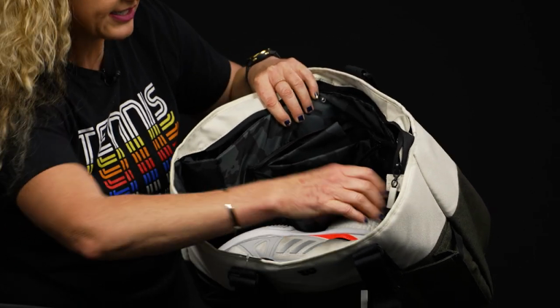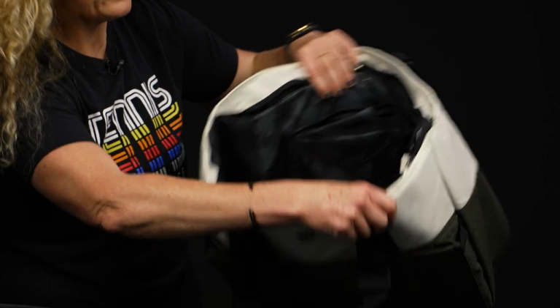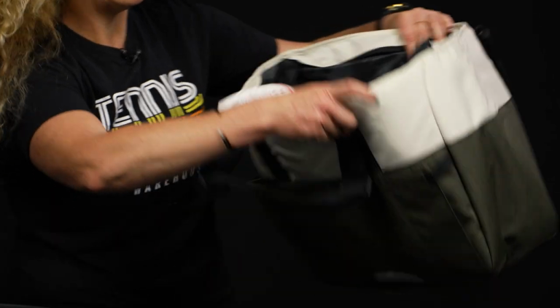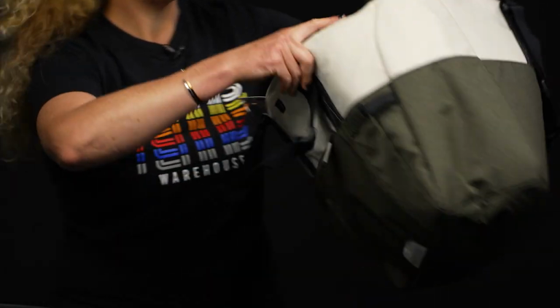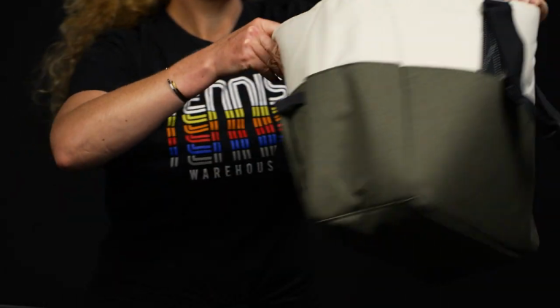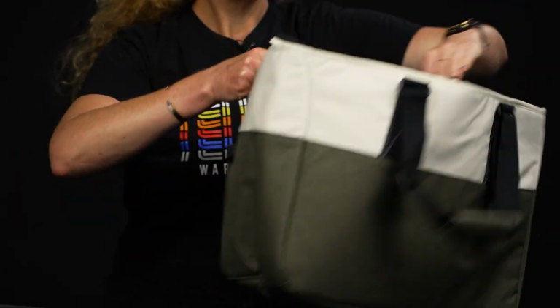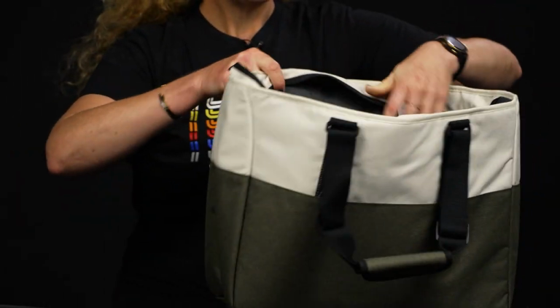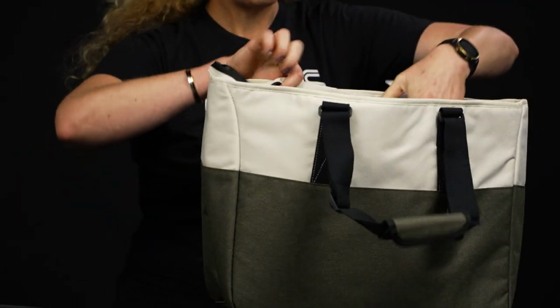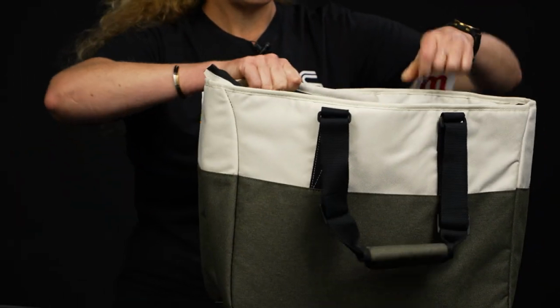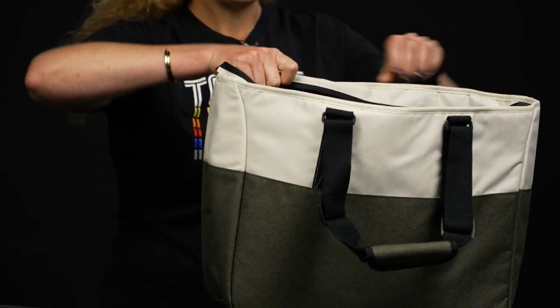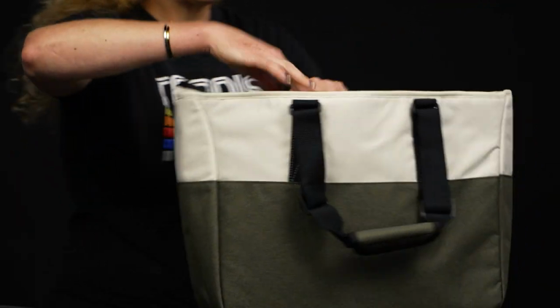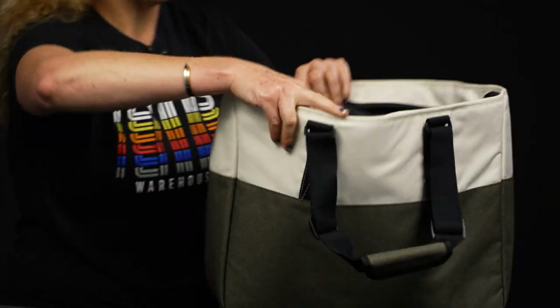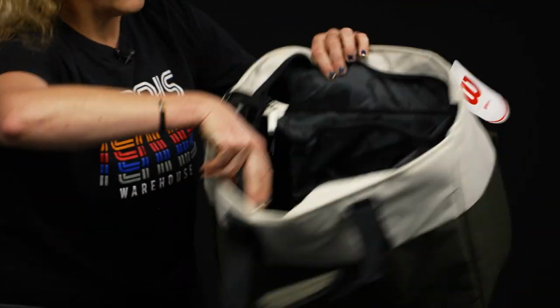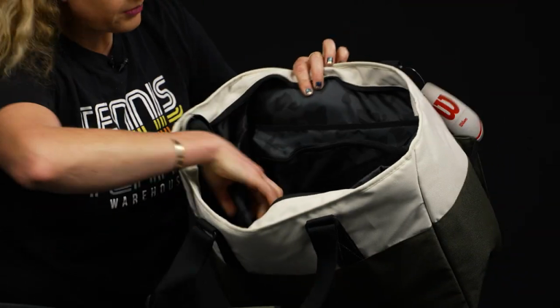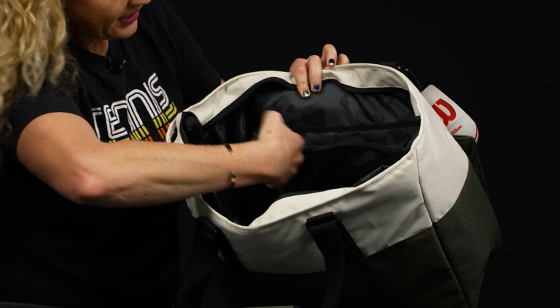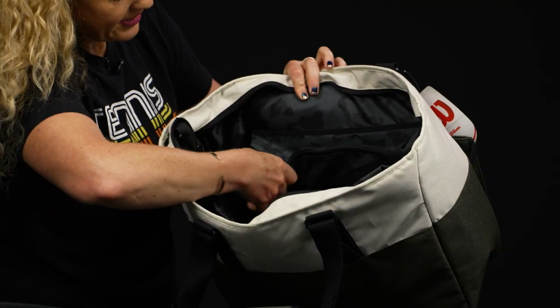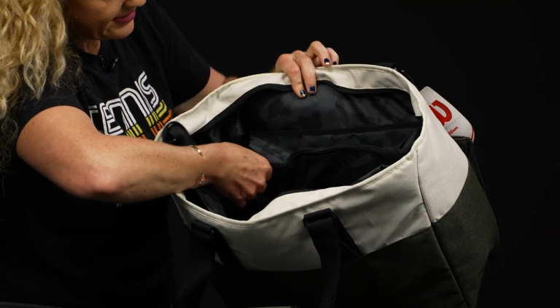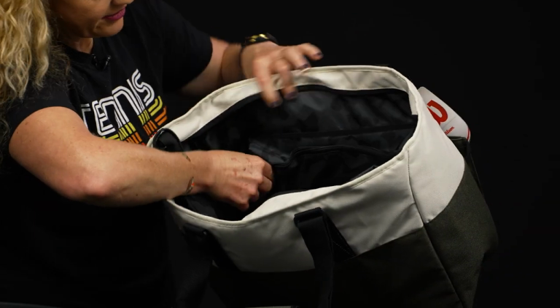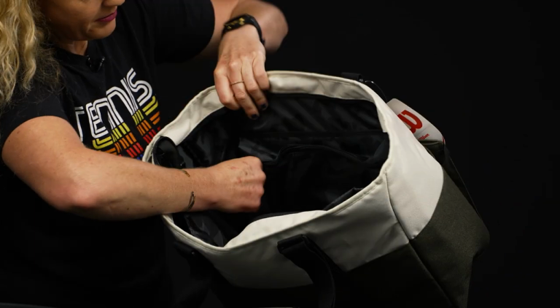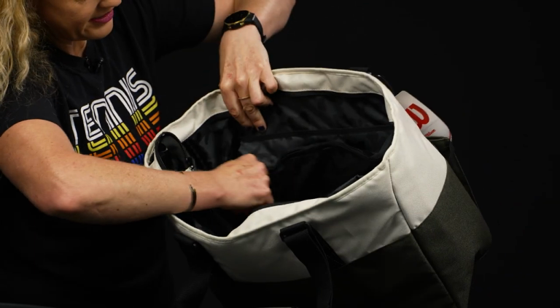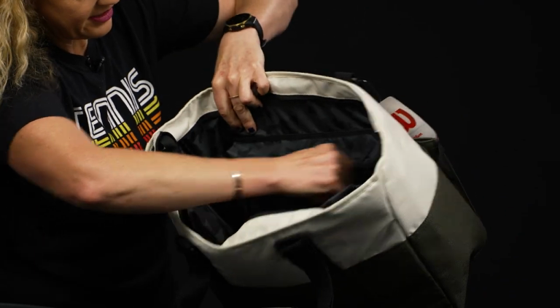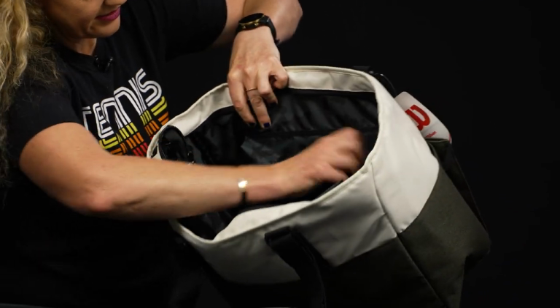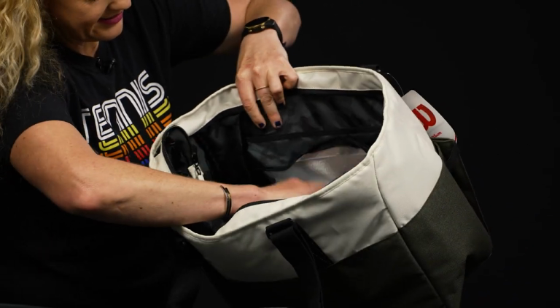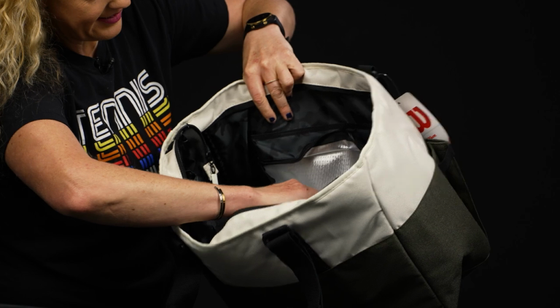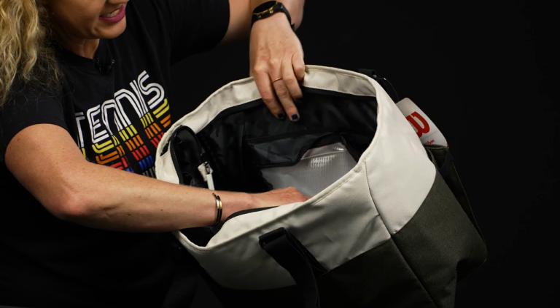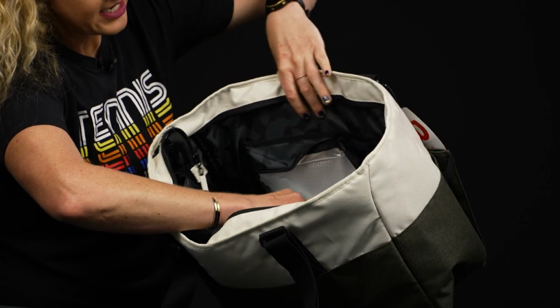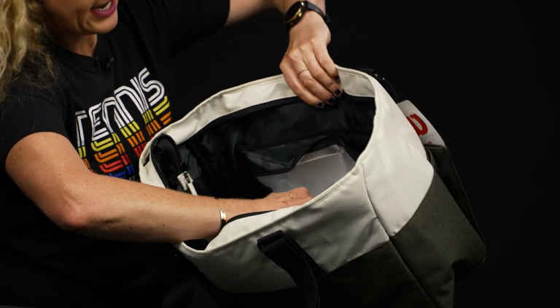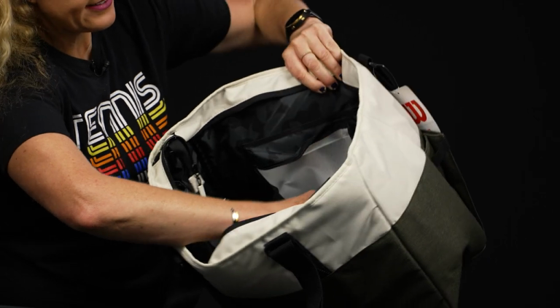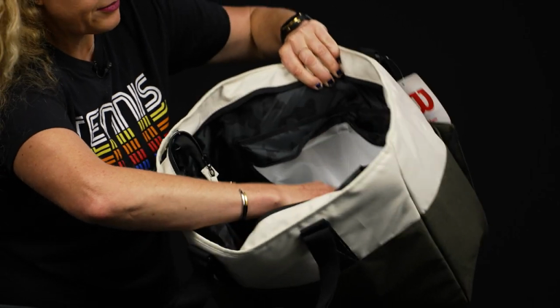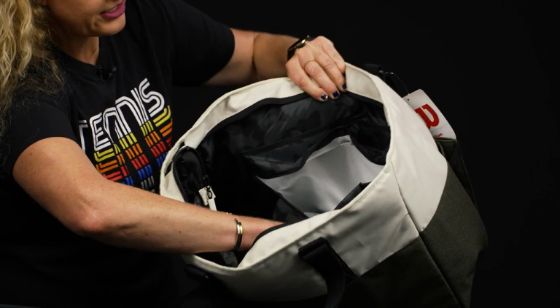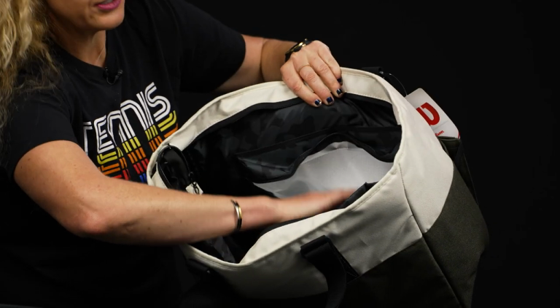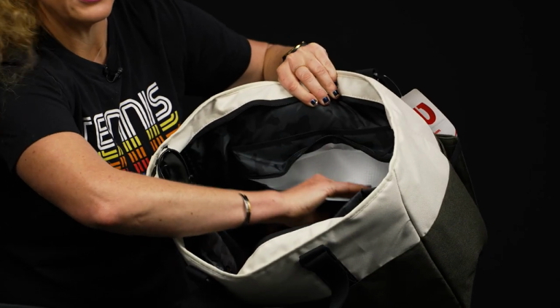It's a very nice size. If I flip it over, we have yet another pocket on this end.